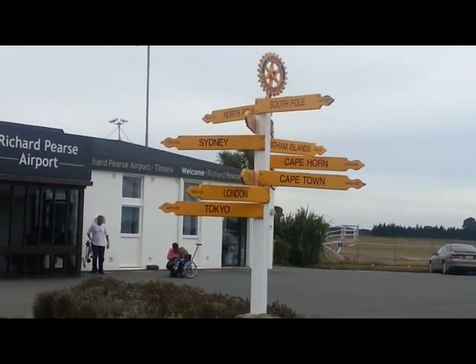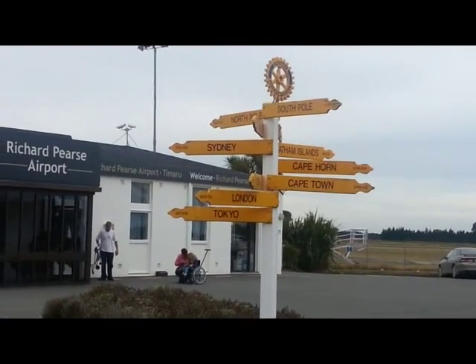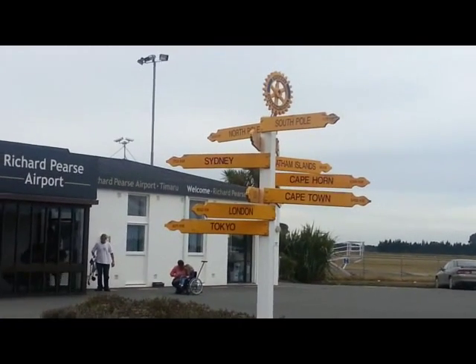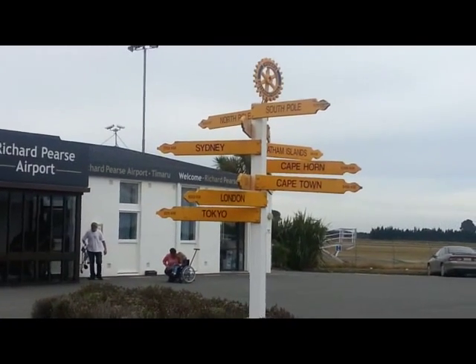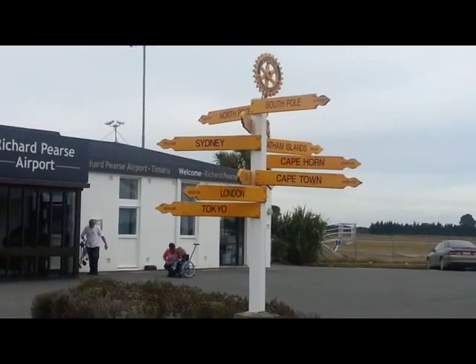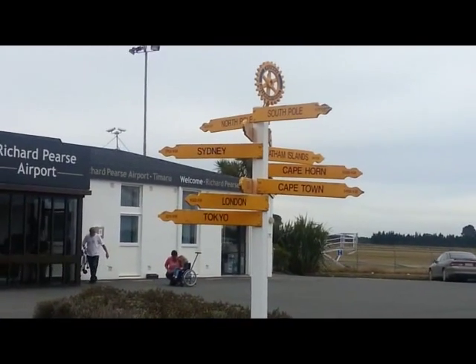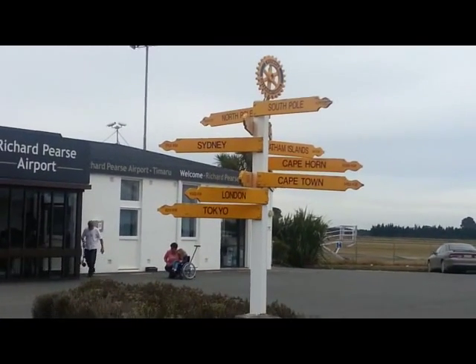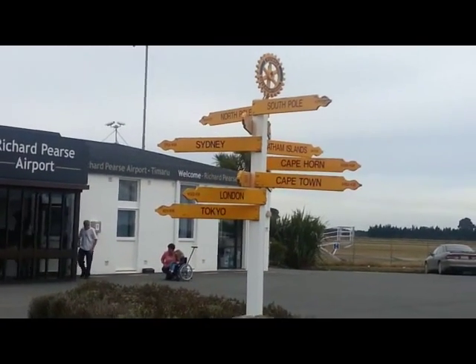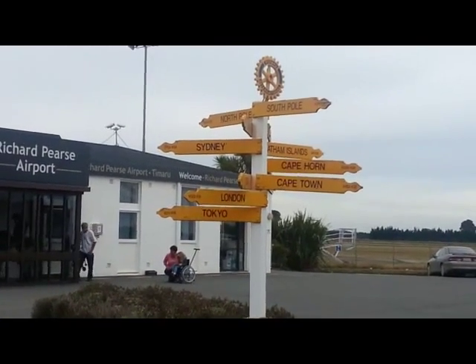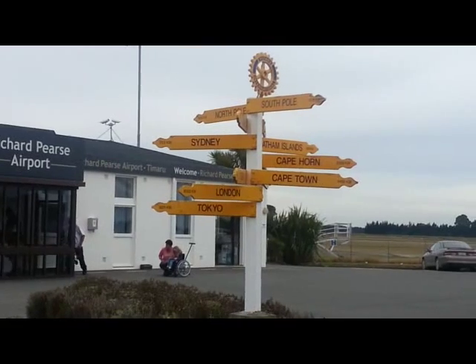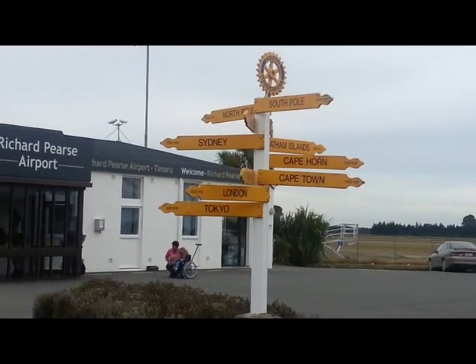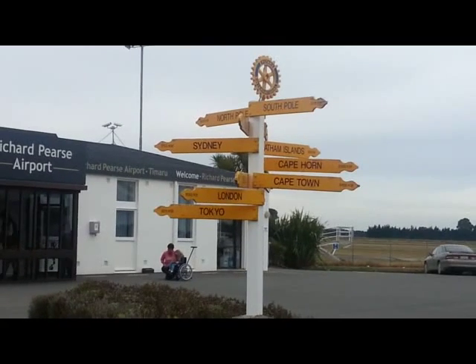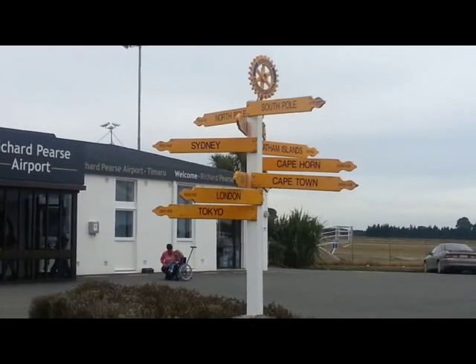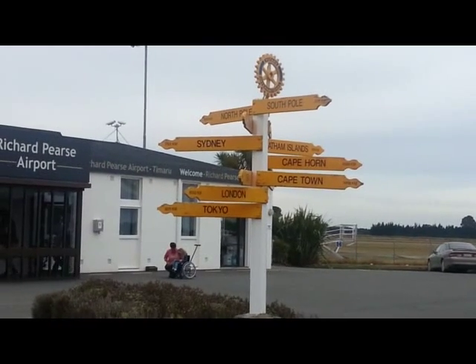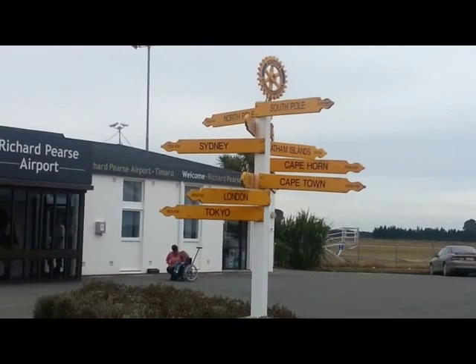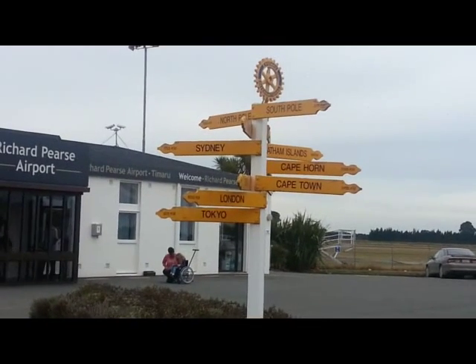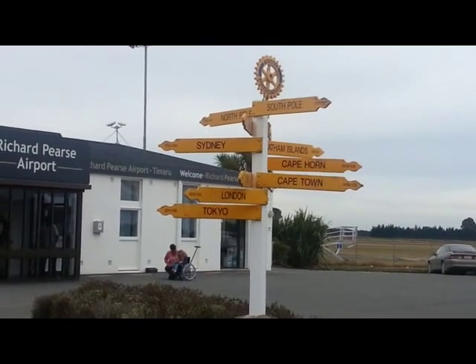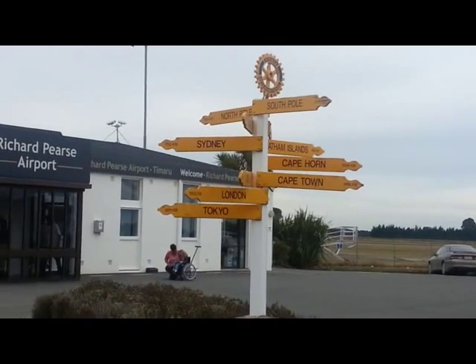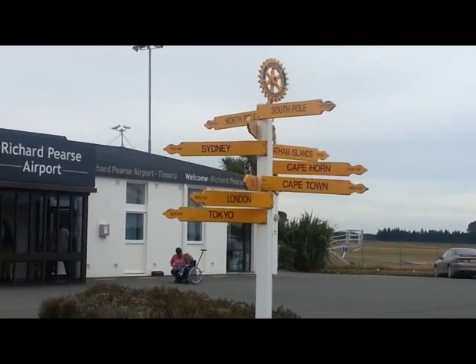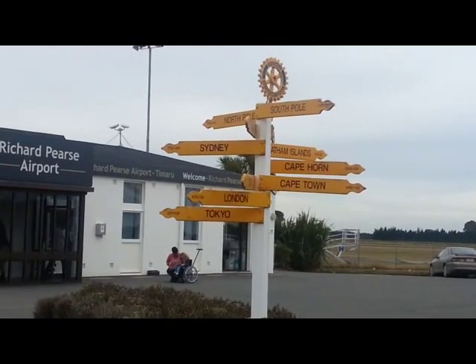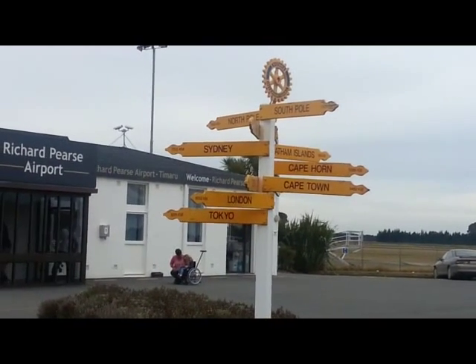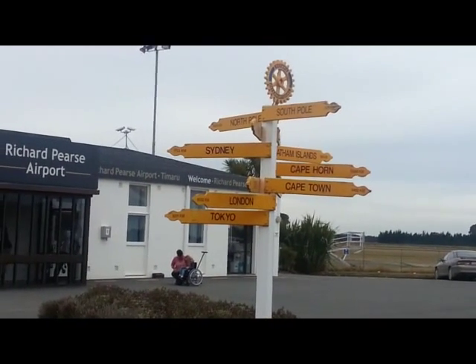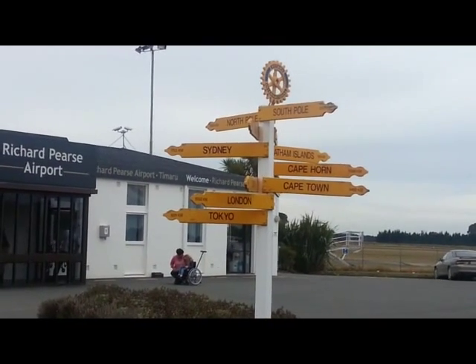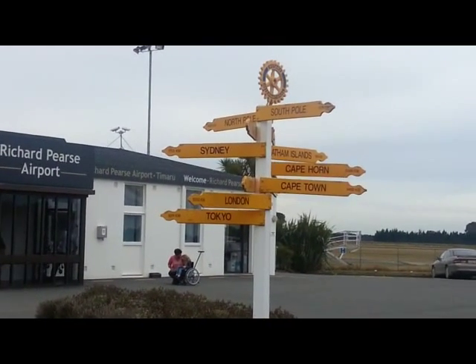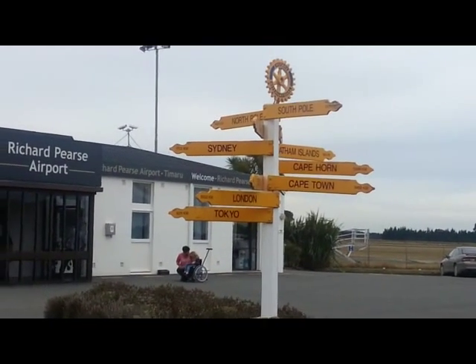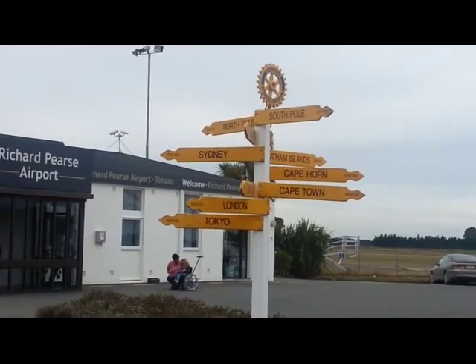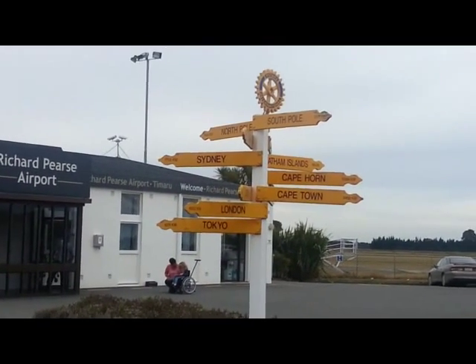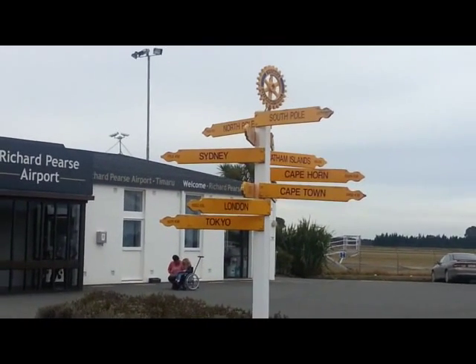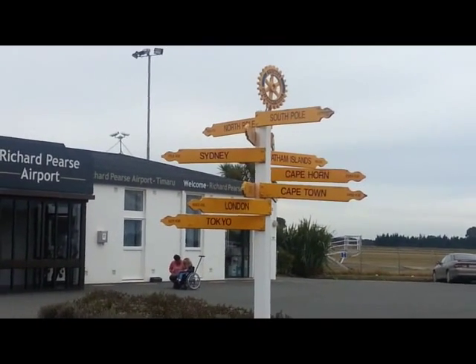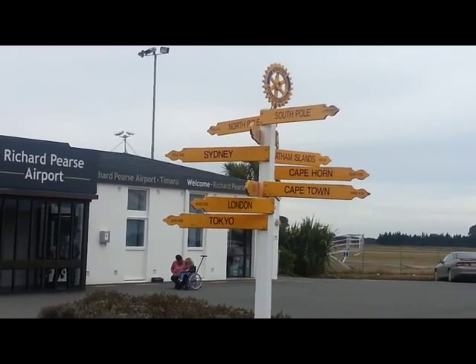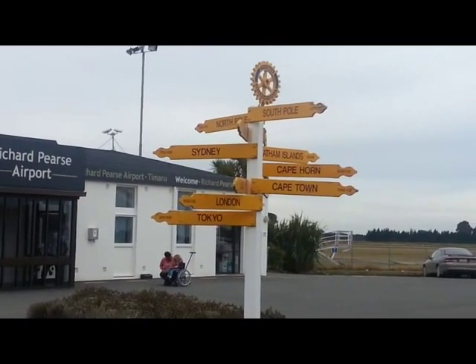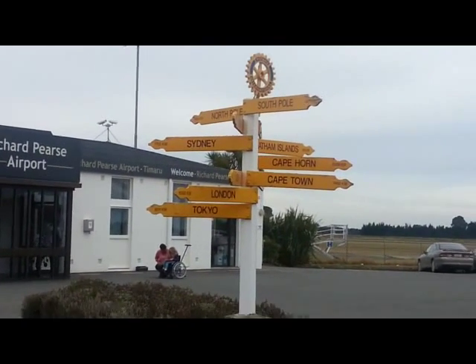Destinations marked here include the South Pole, North Pole, Sydney, Chatham Islands, Cape Horn, Cape Town, London and Tokyo.